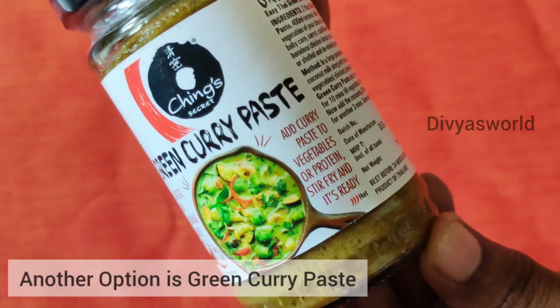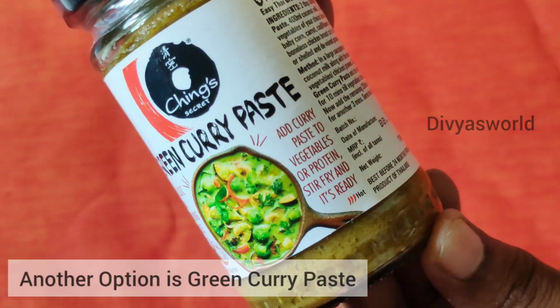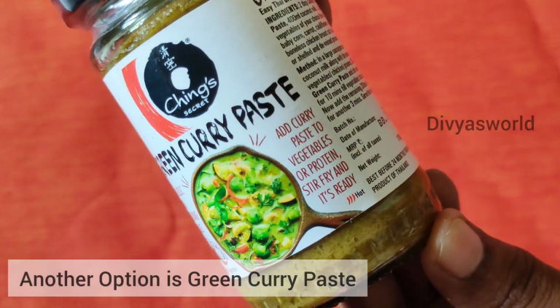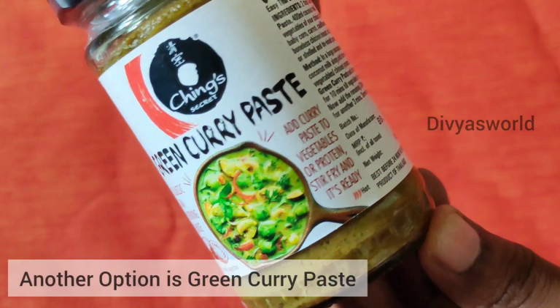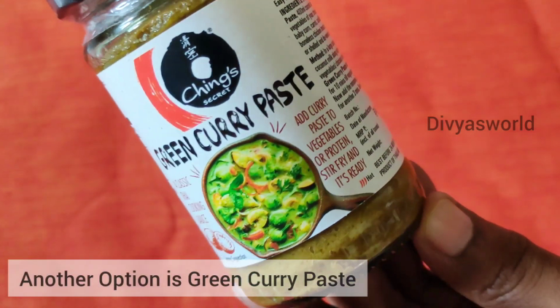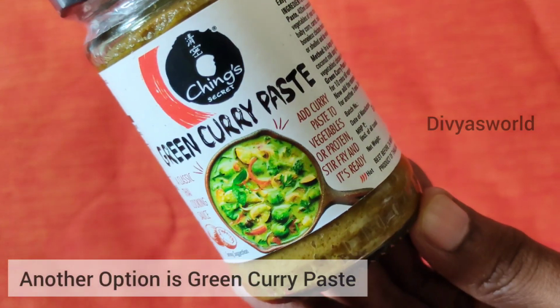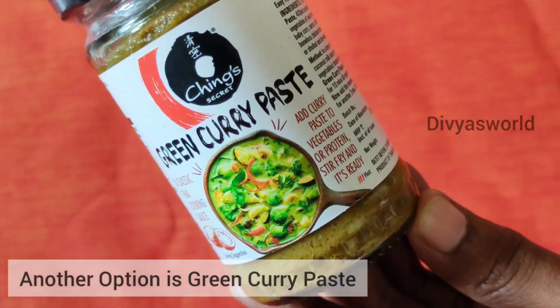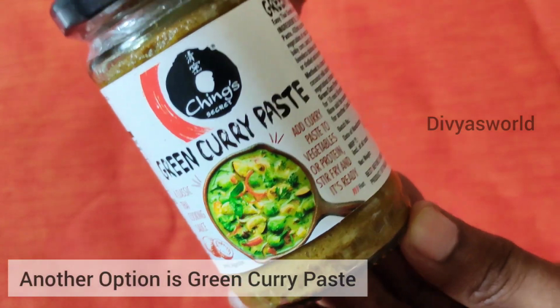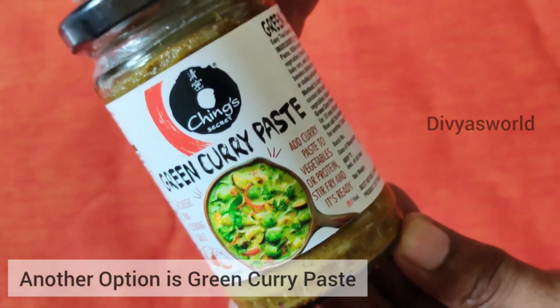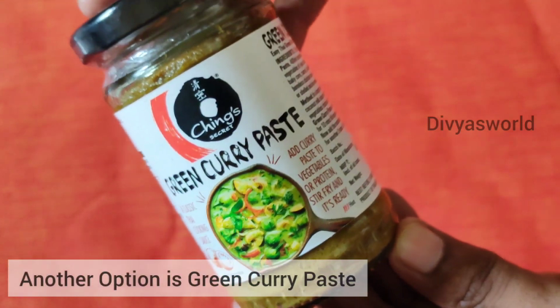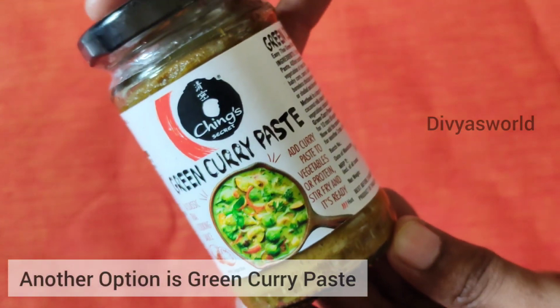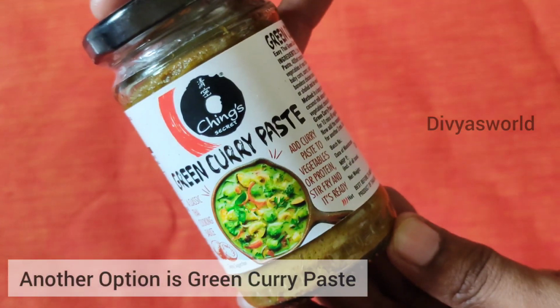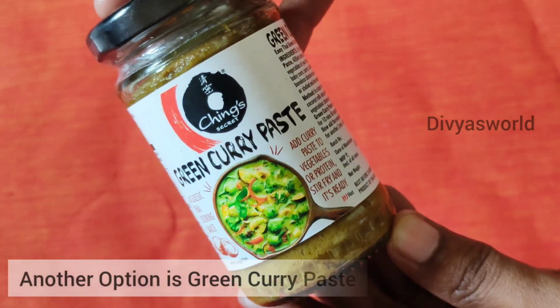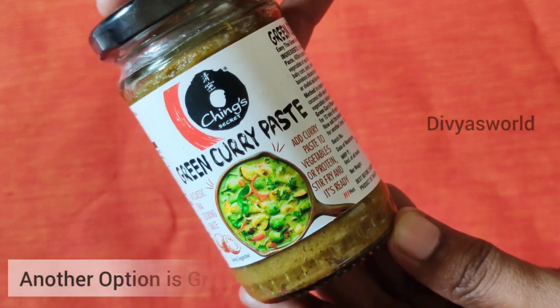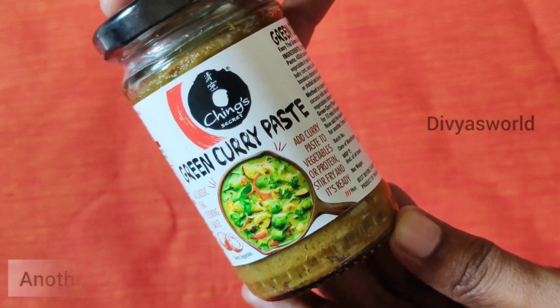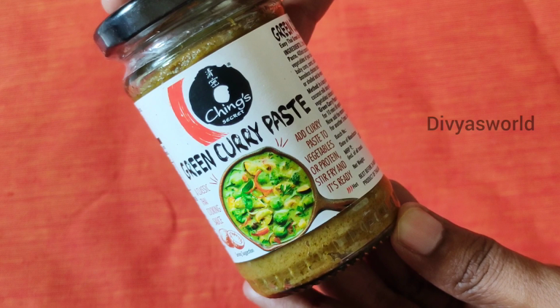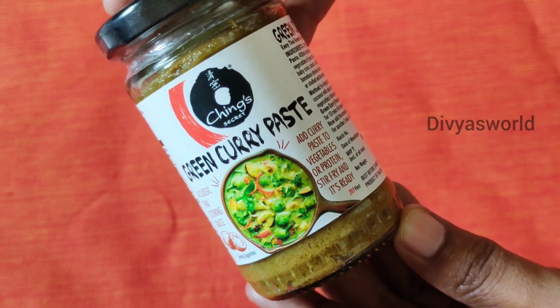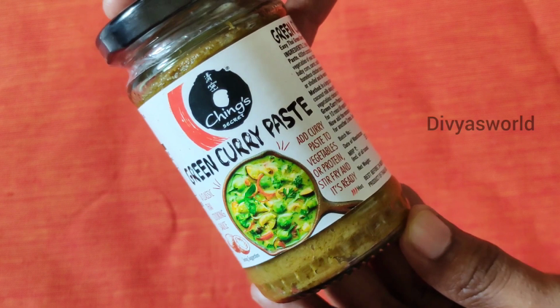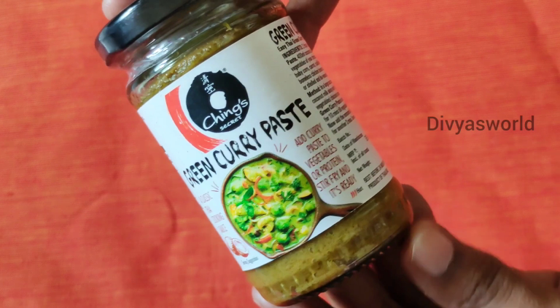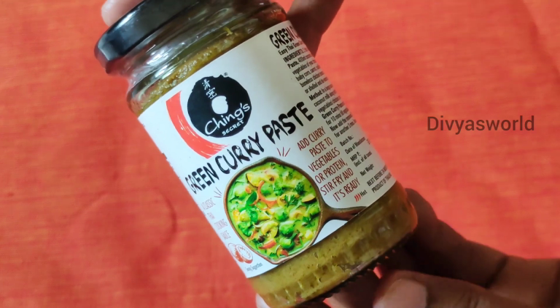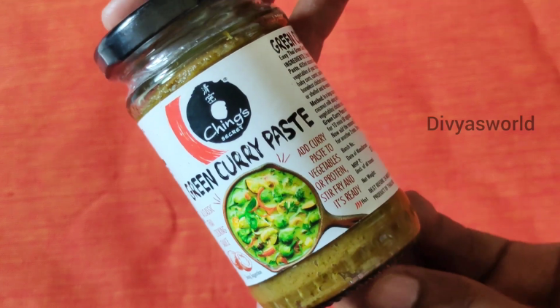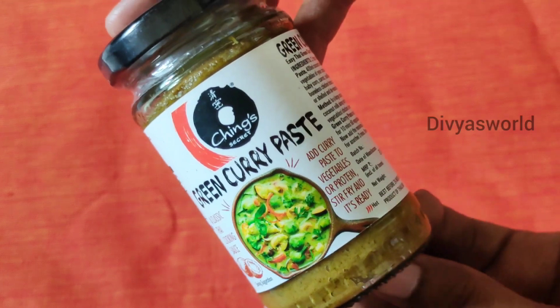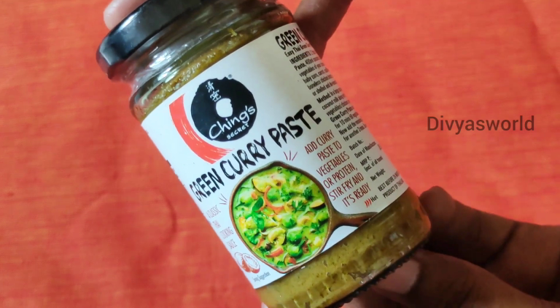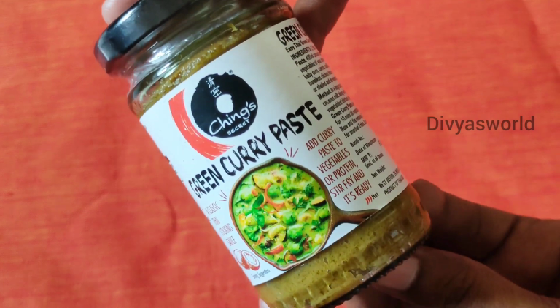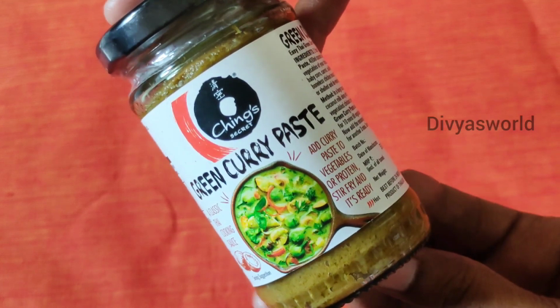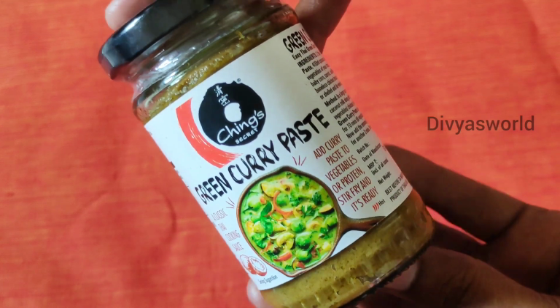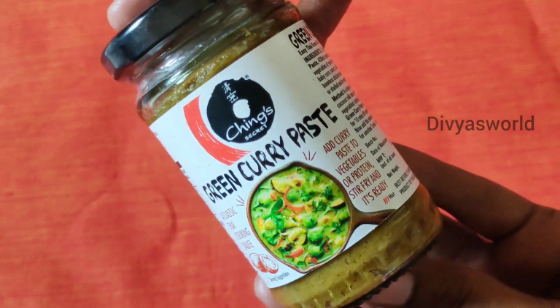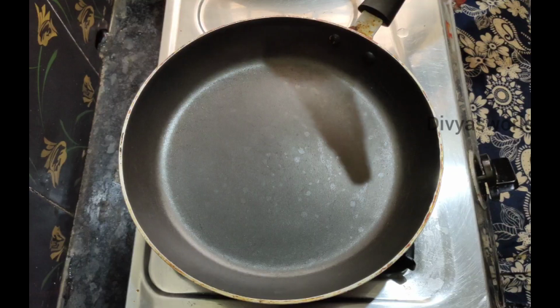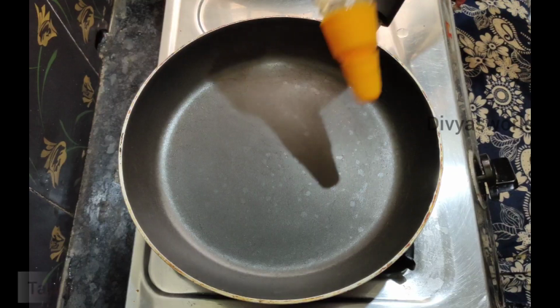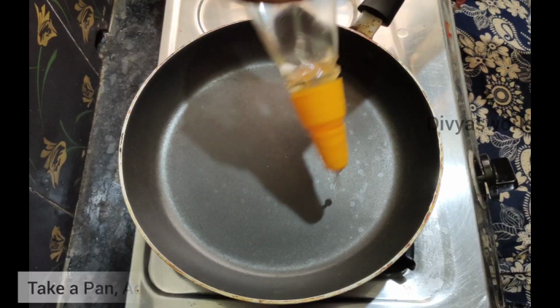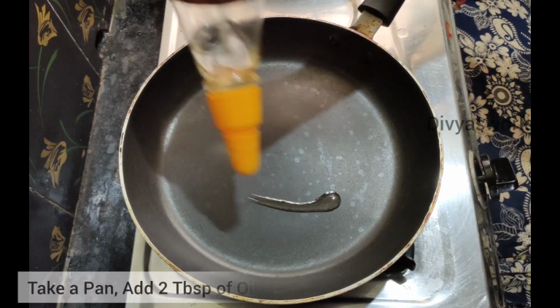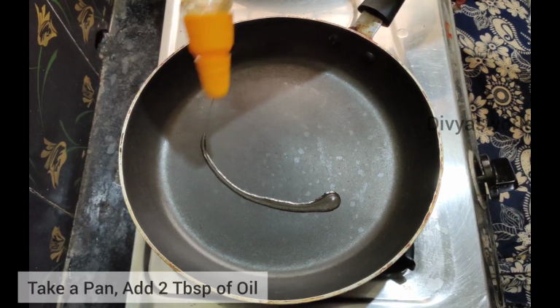If you notice, we are going to use green curry paste from the supermarket. Add one pan.